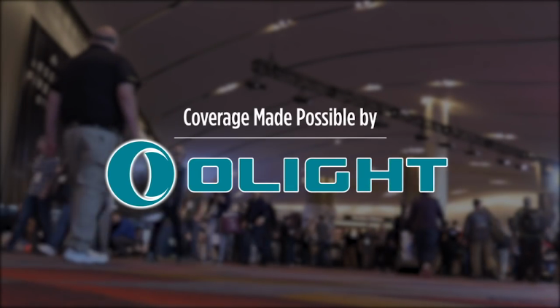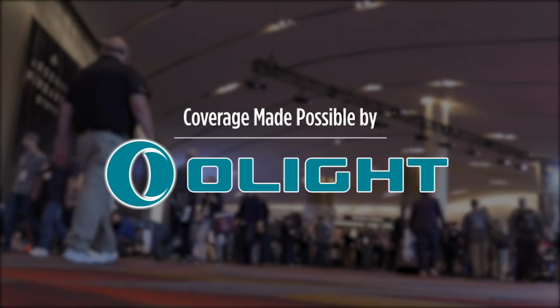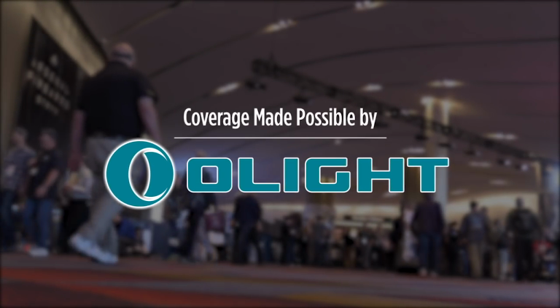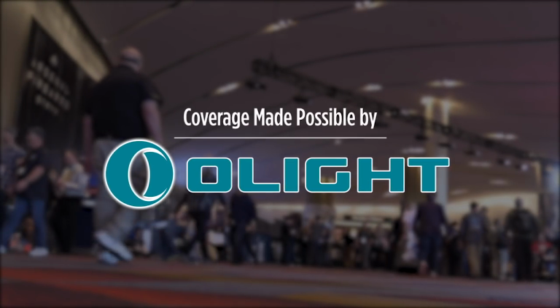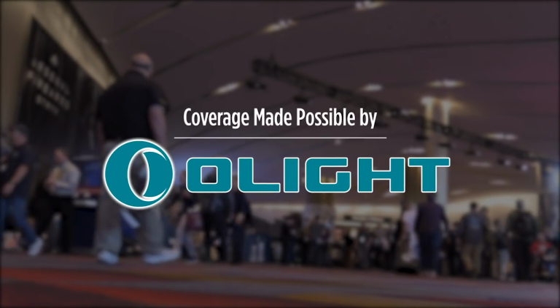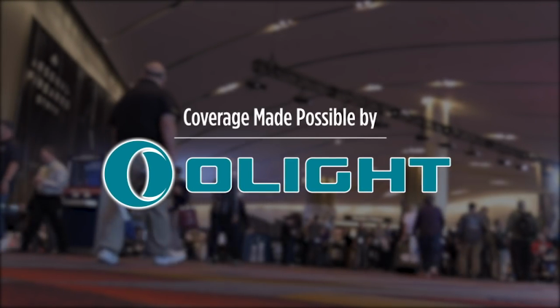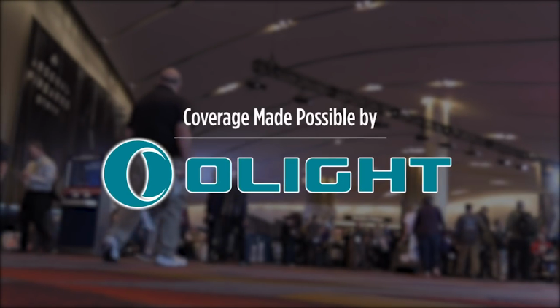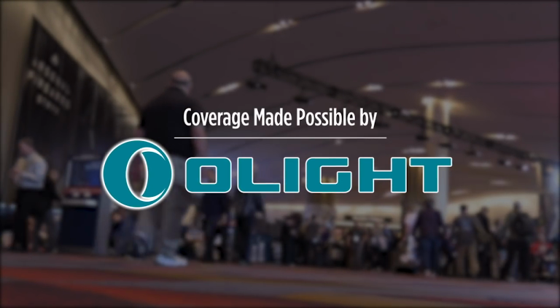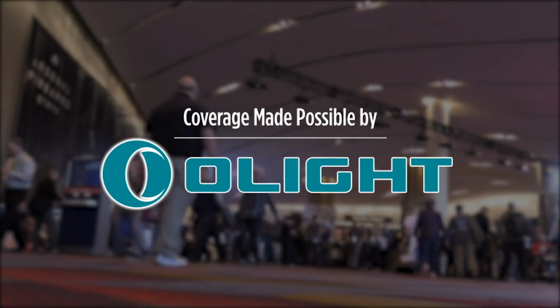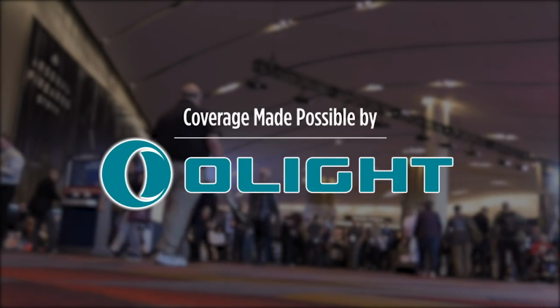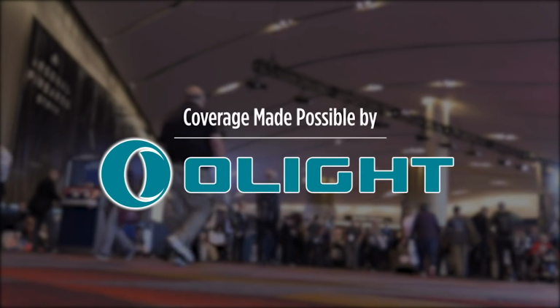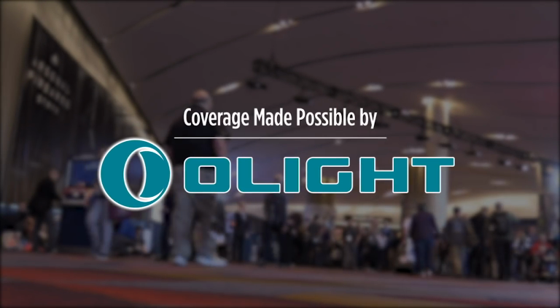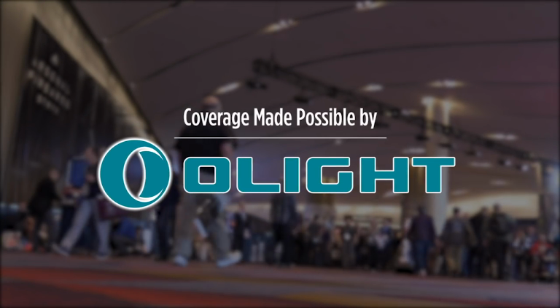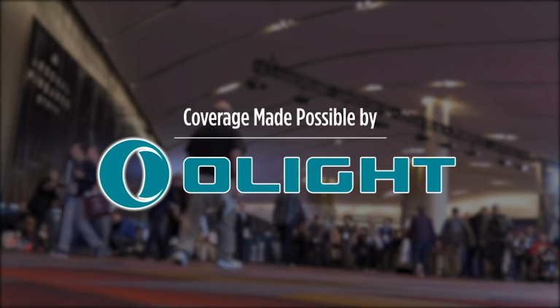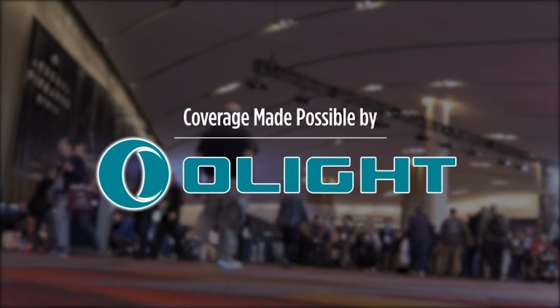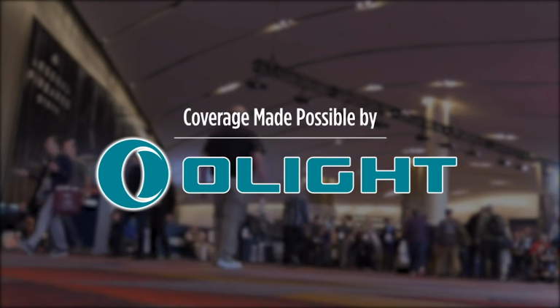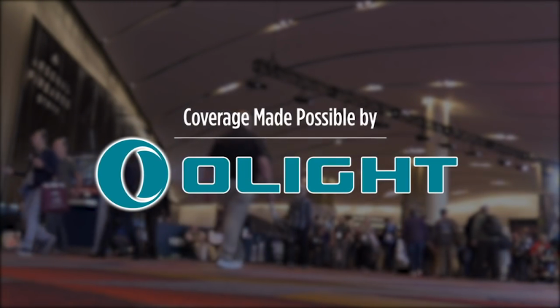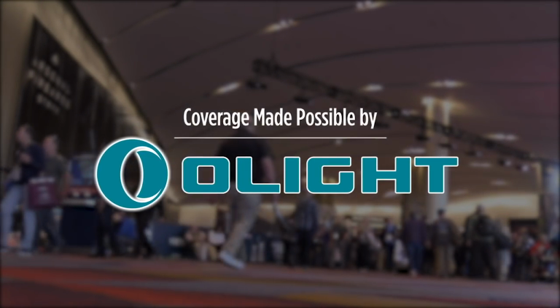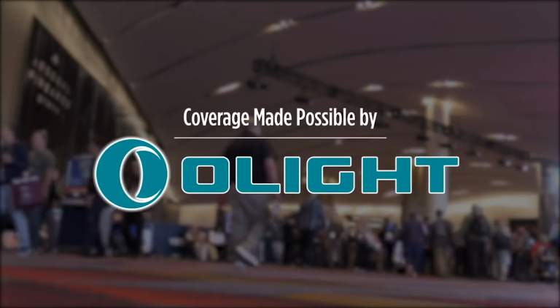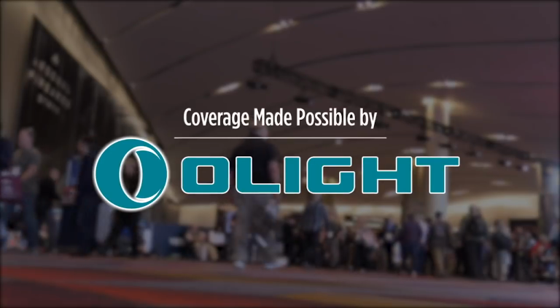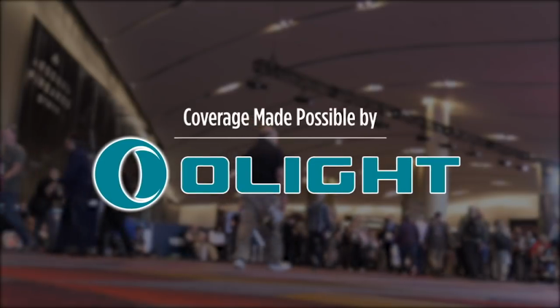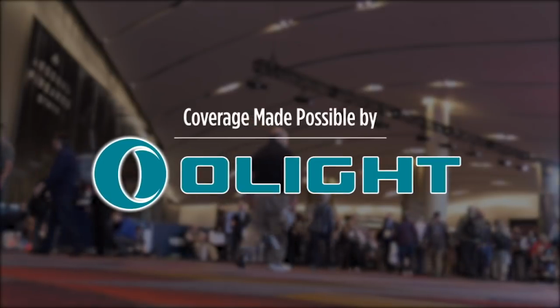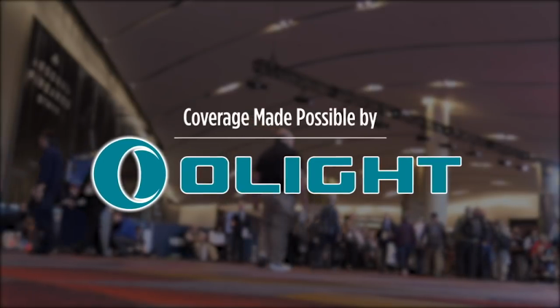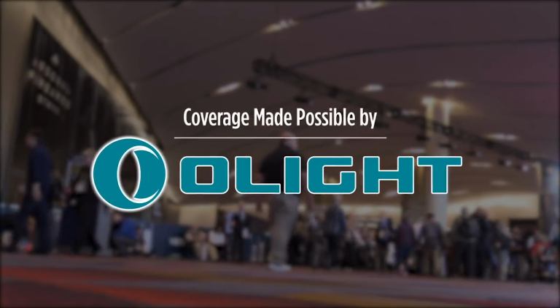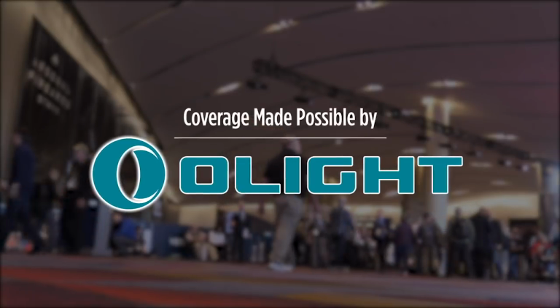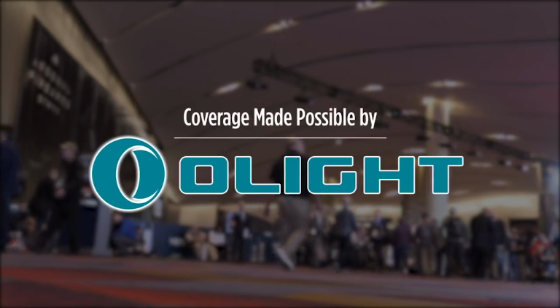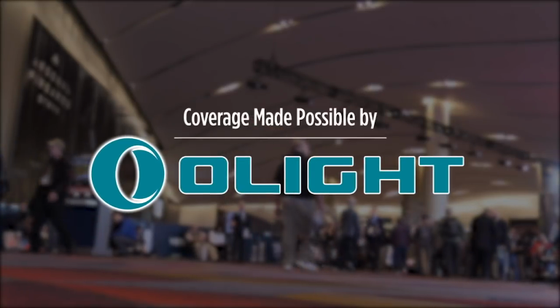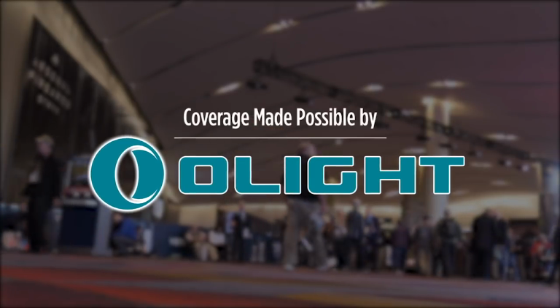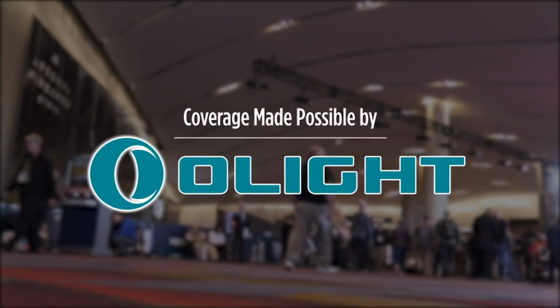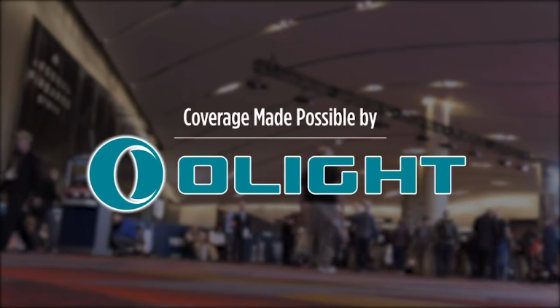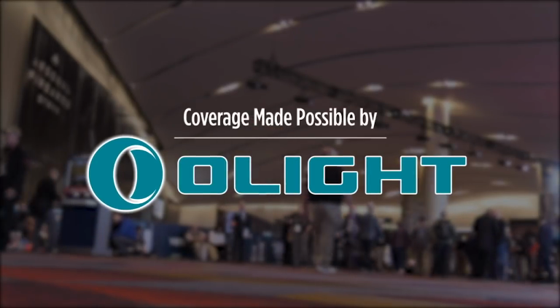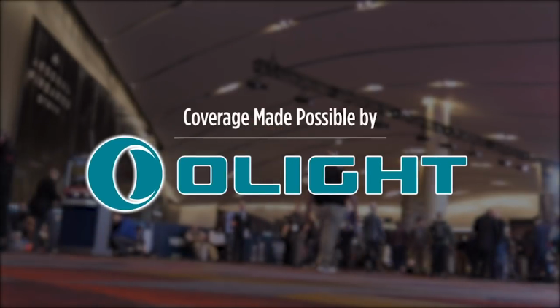These lights are intuitive, tough, and very bright. Use the link below and code OLIGHT10 for 10% off anytime.